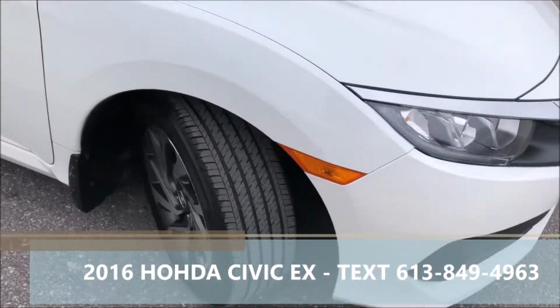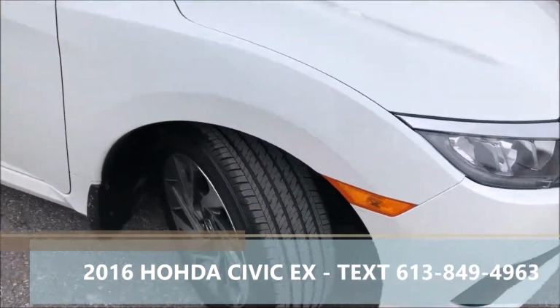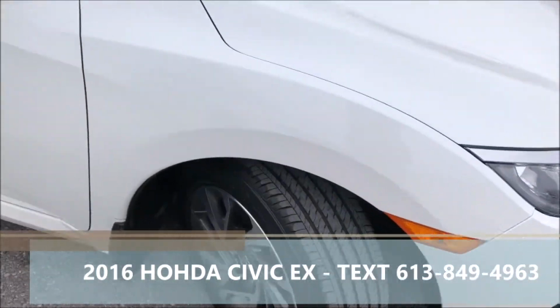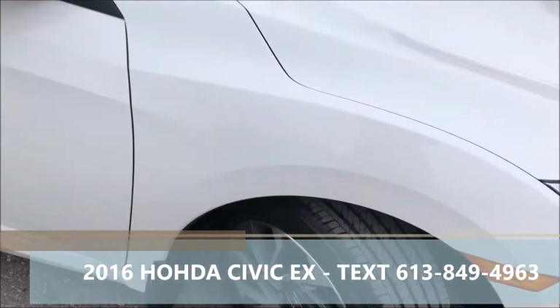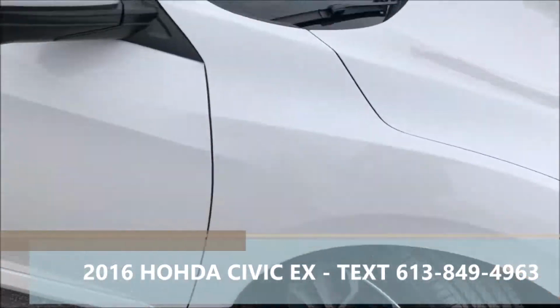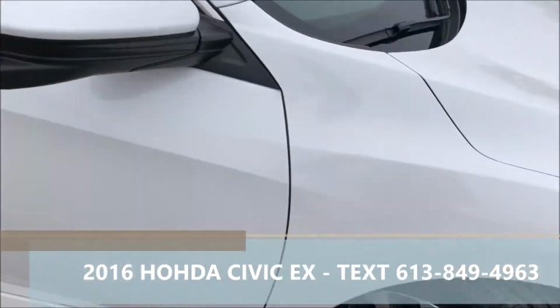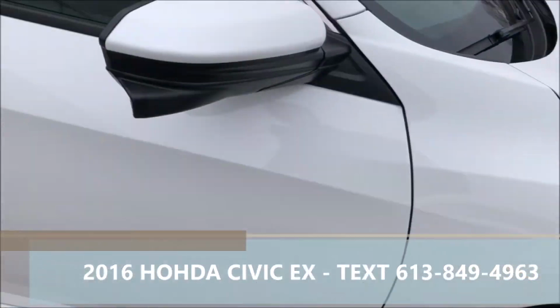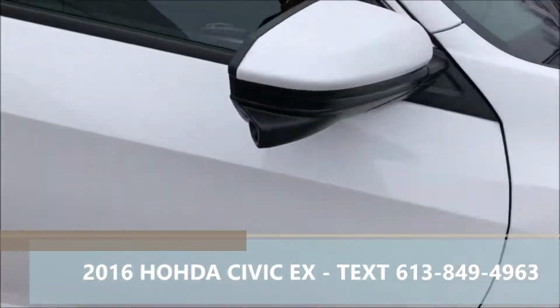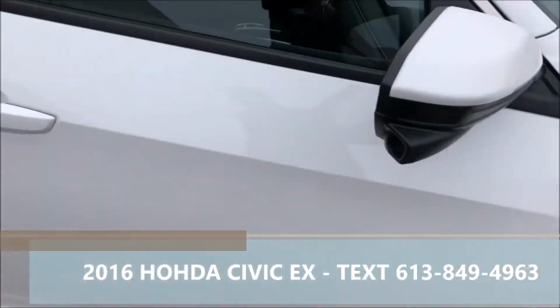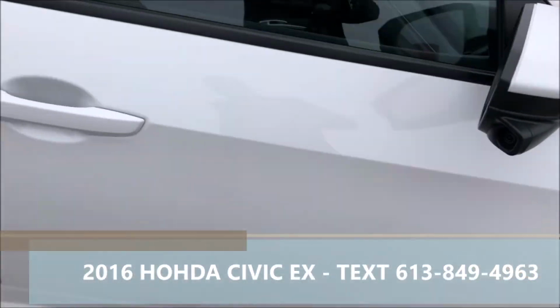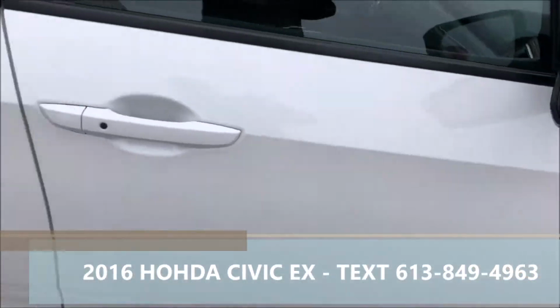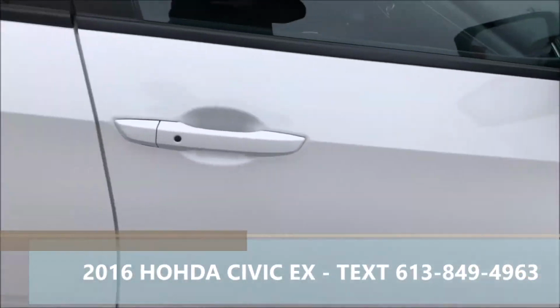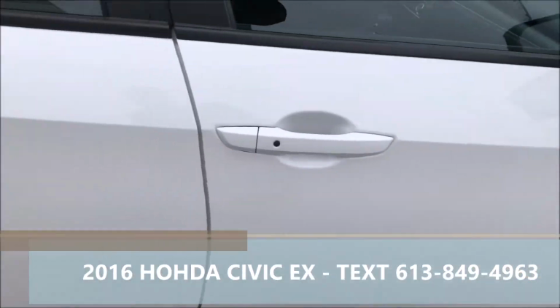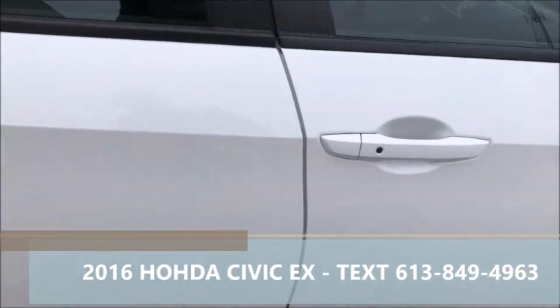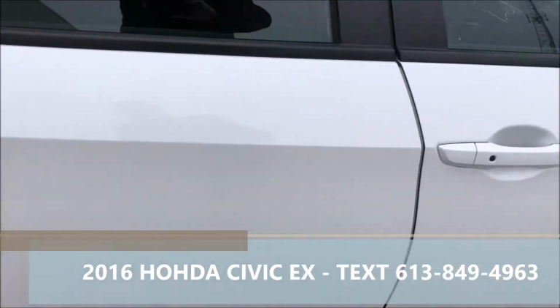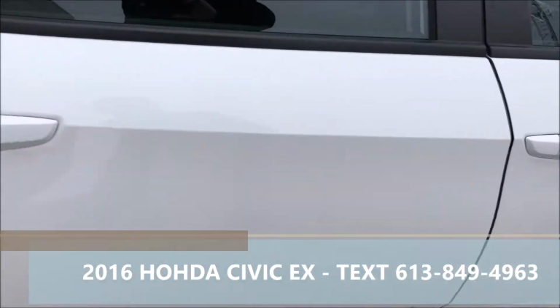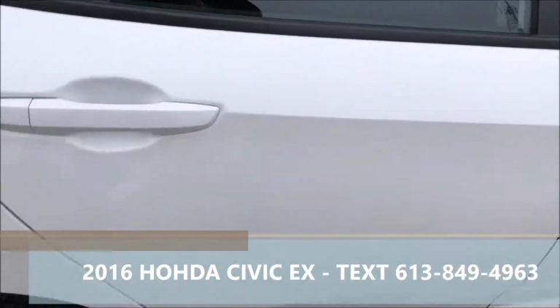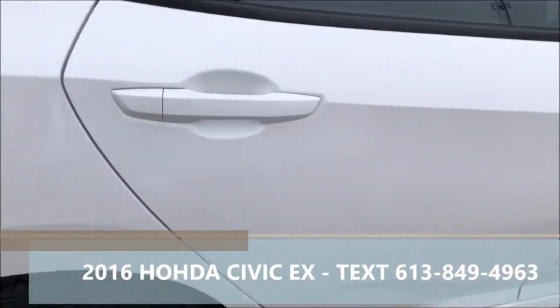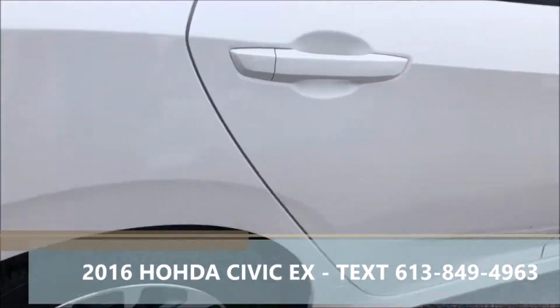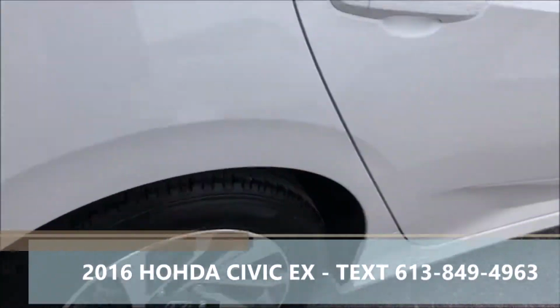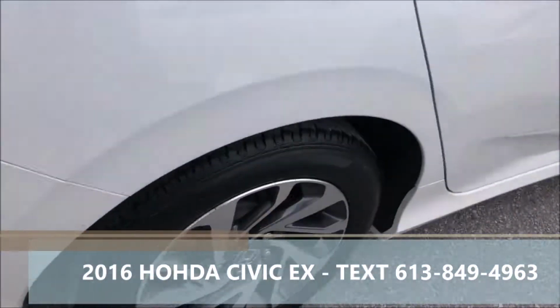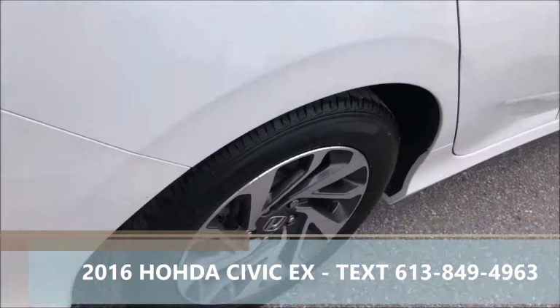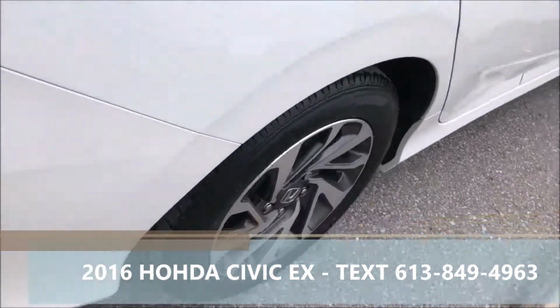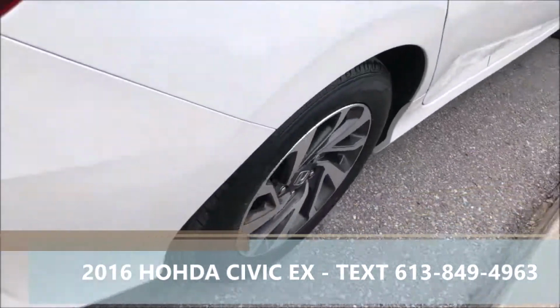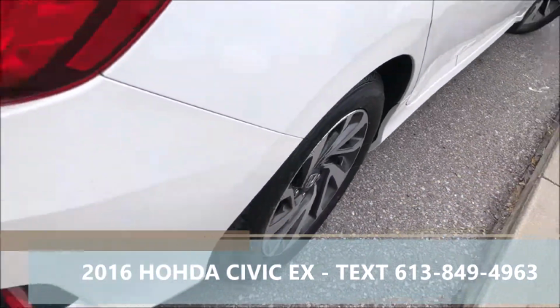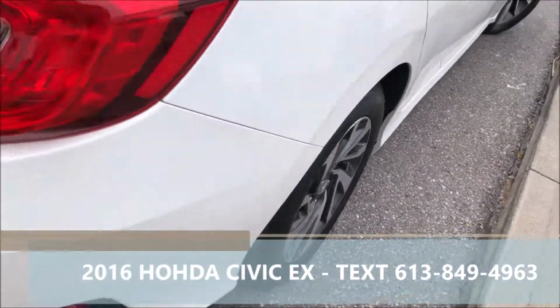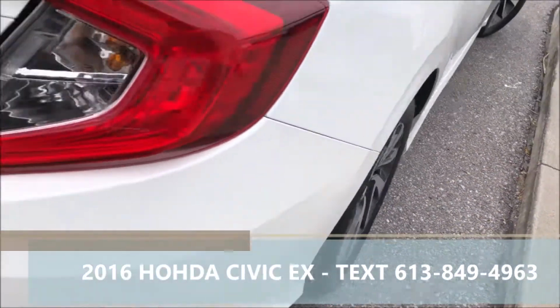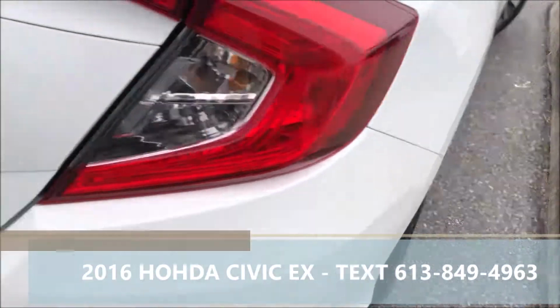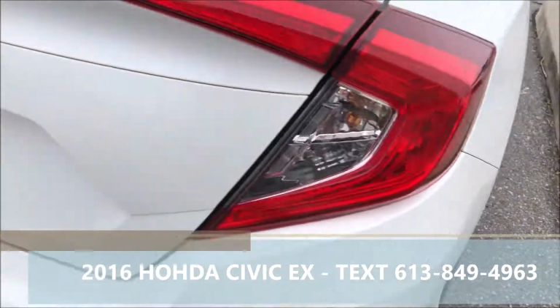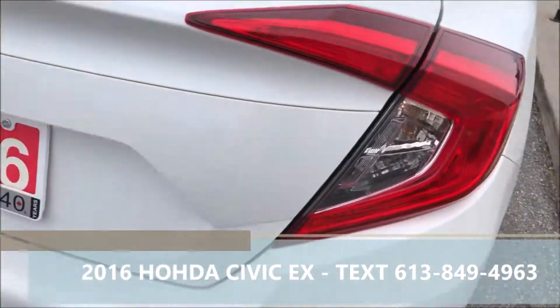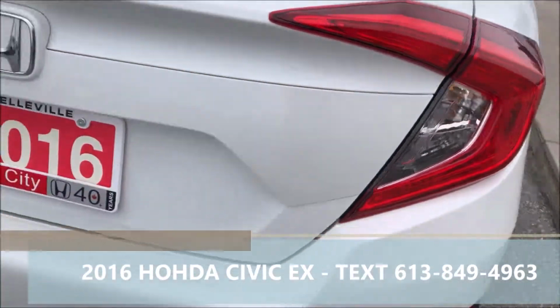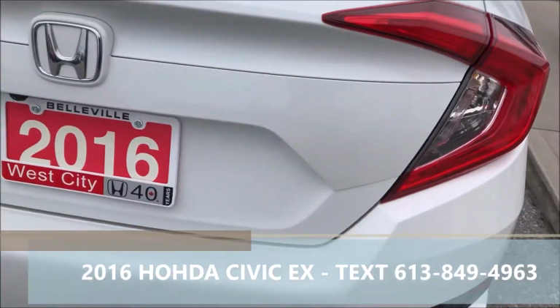Decent tread on the tires, nice white exterior, black fabric interior, alloy rims on the EX.